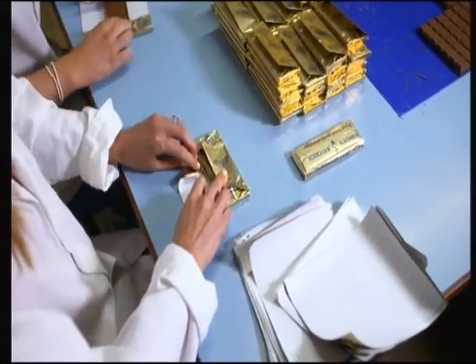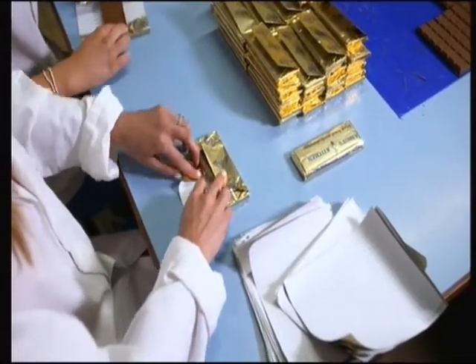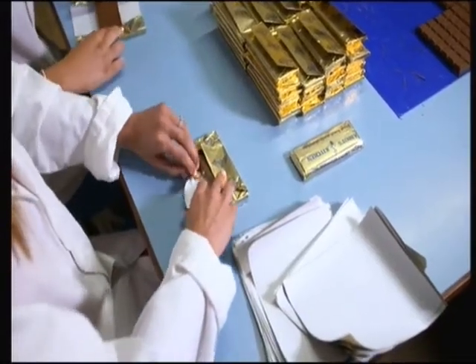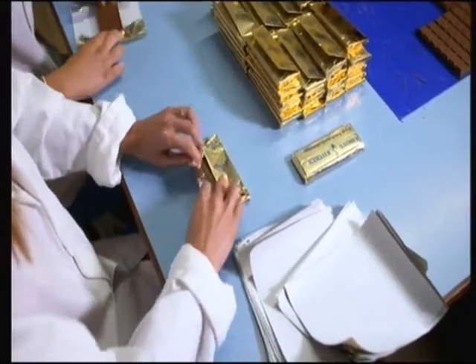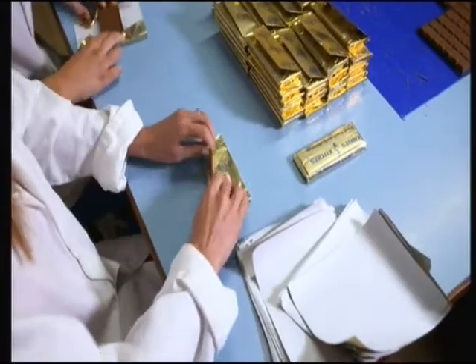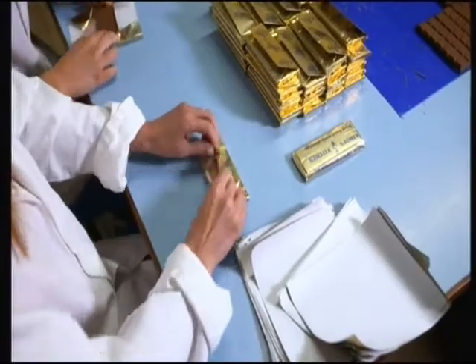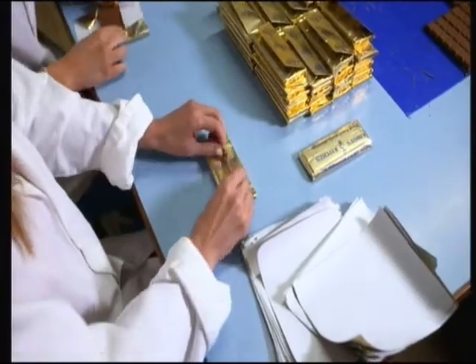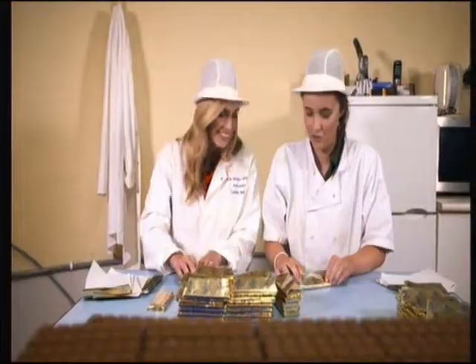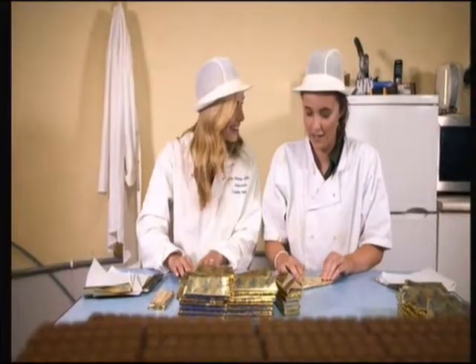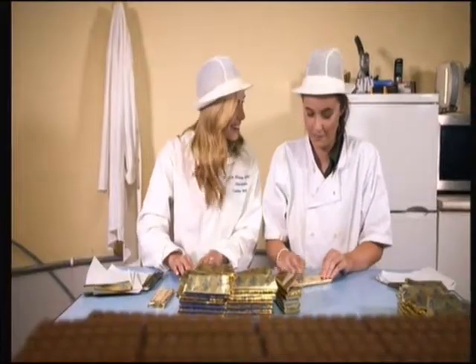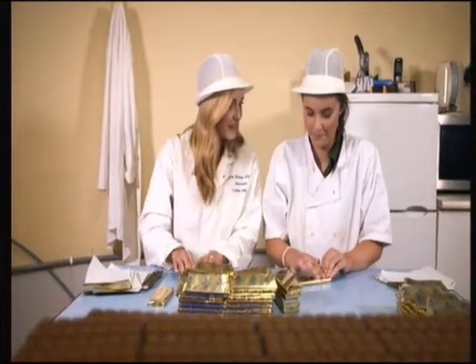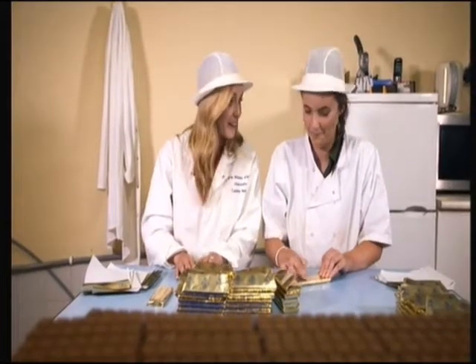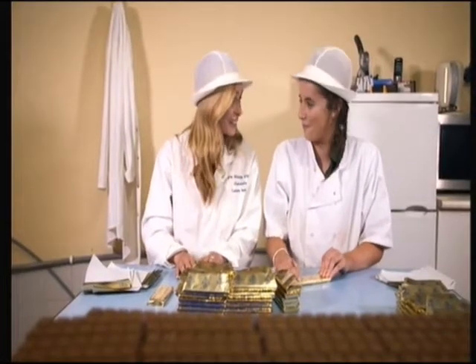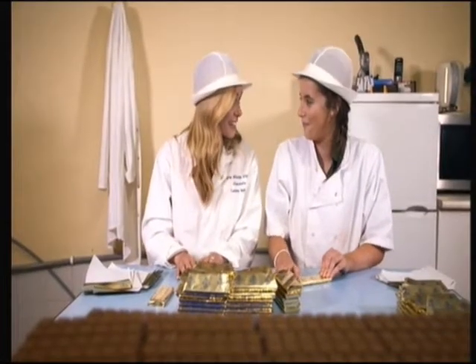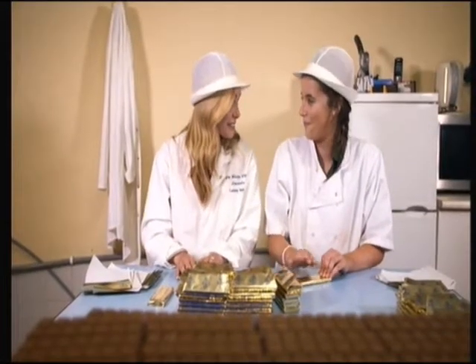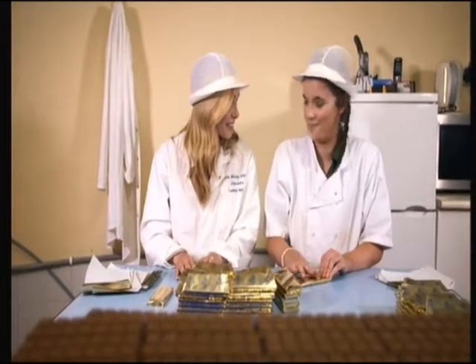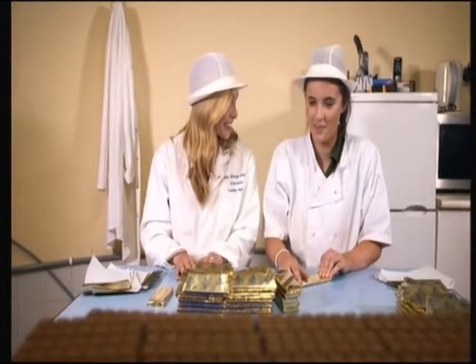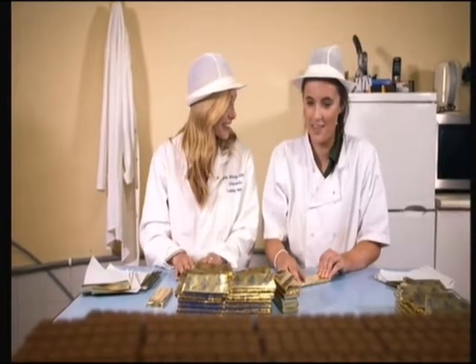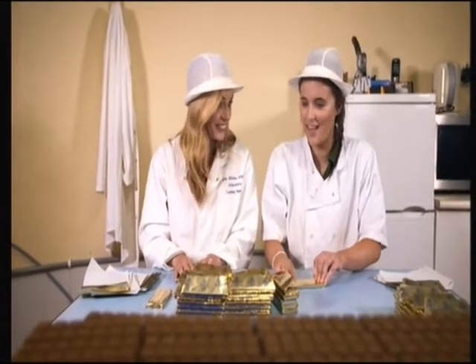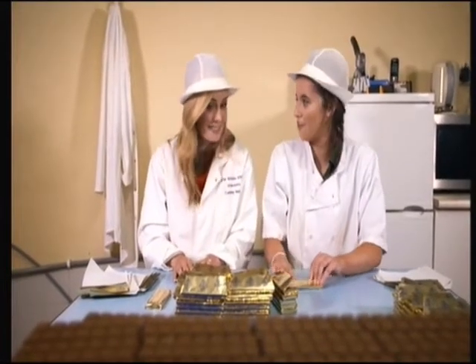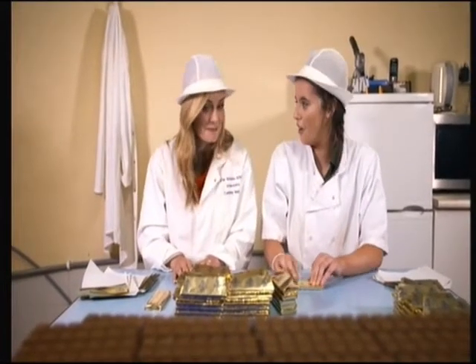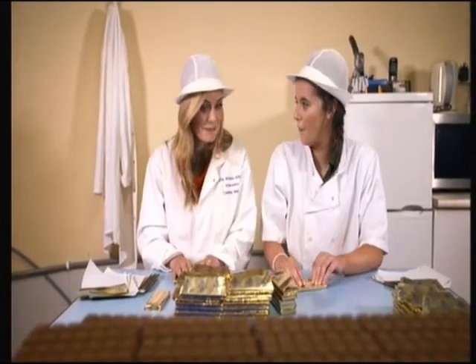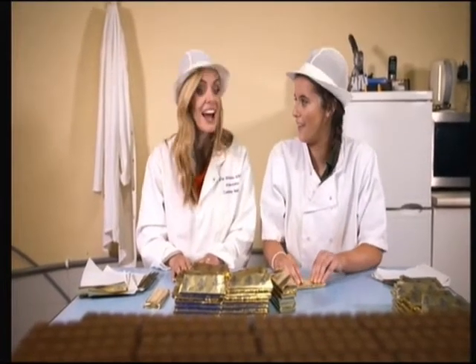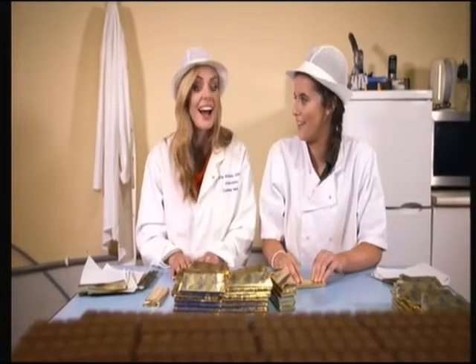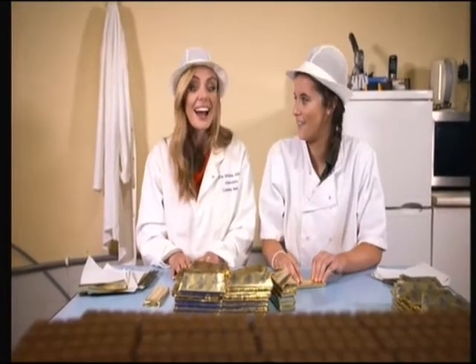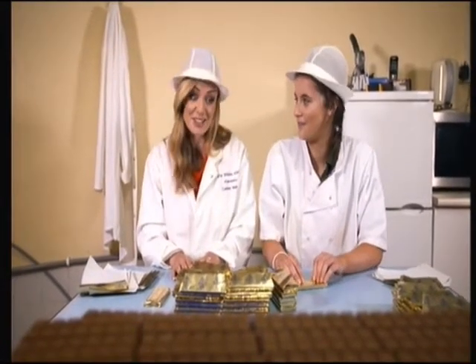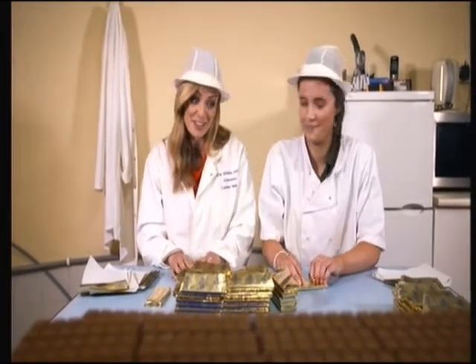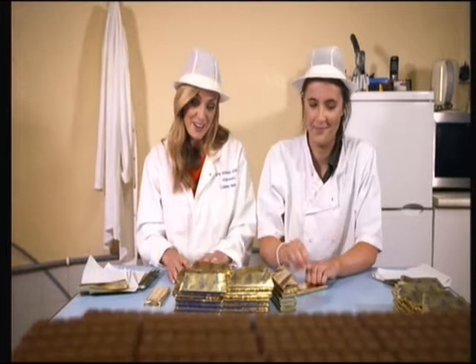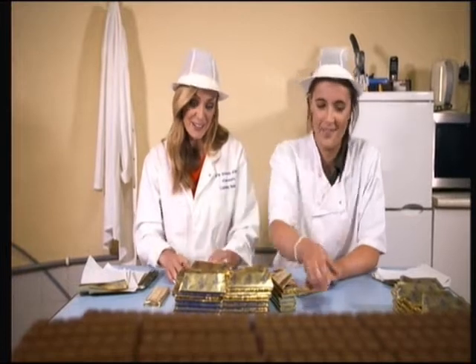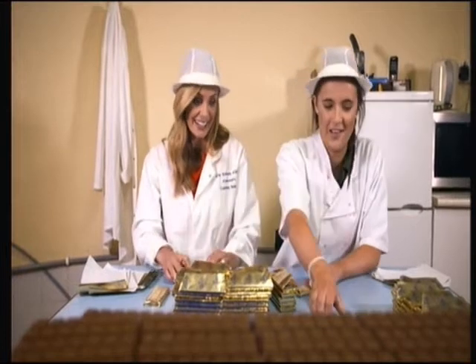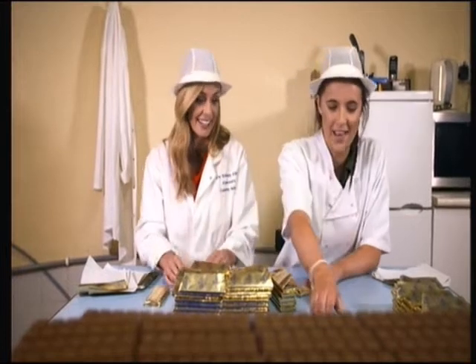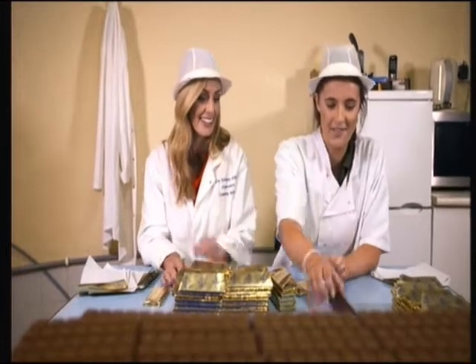I'm not doing this very well for you. Do you want to try some? I would love some, thank you. Extra dark? Extra dark for me.